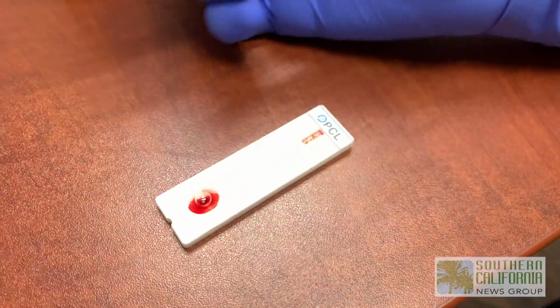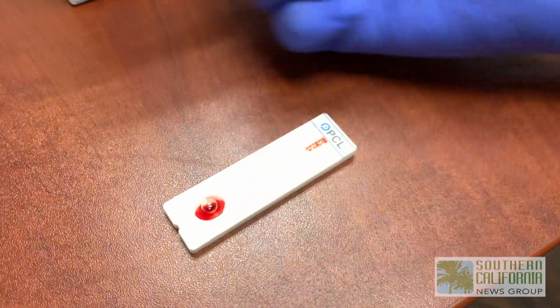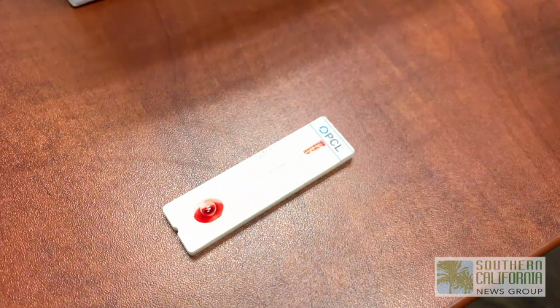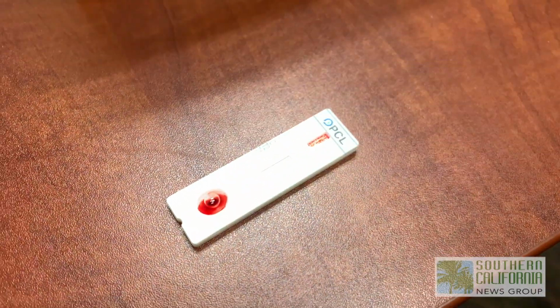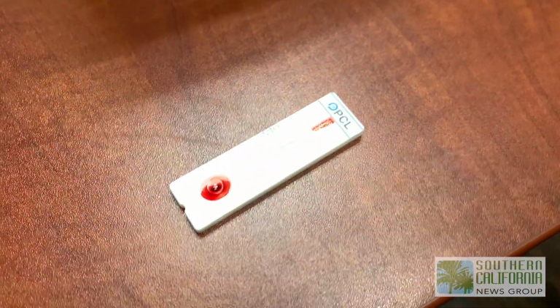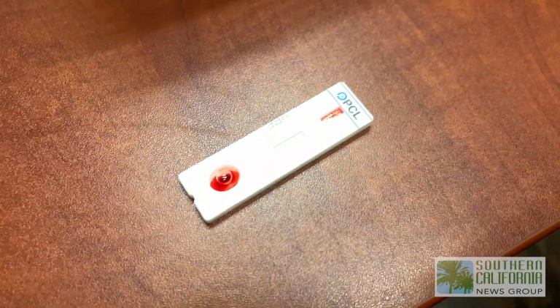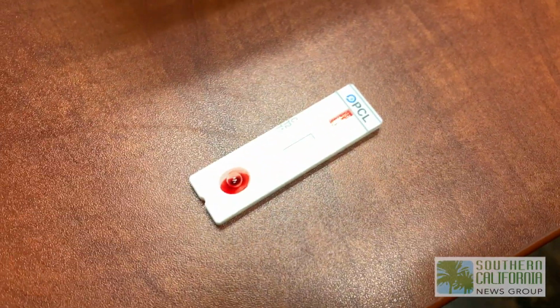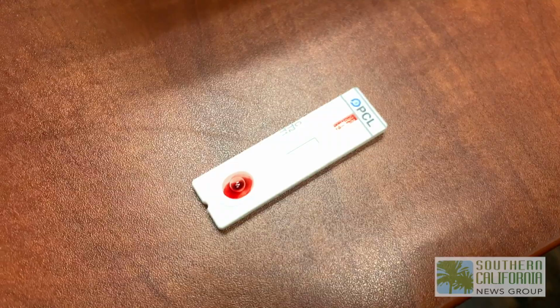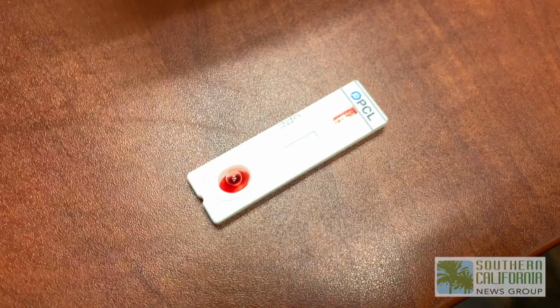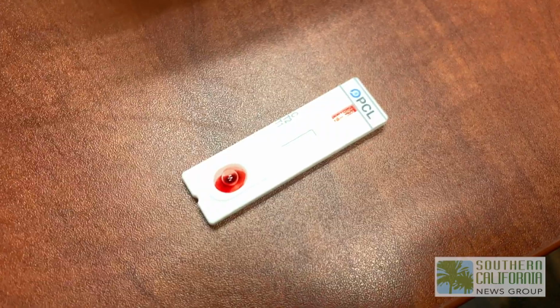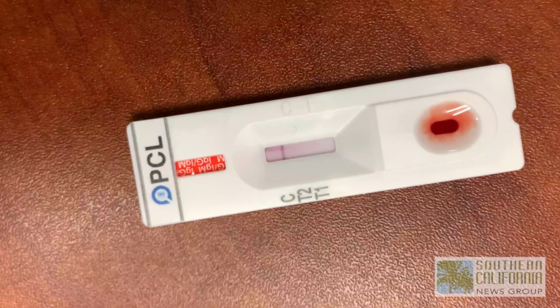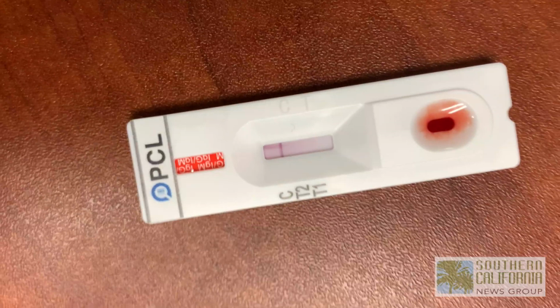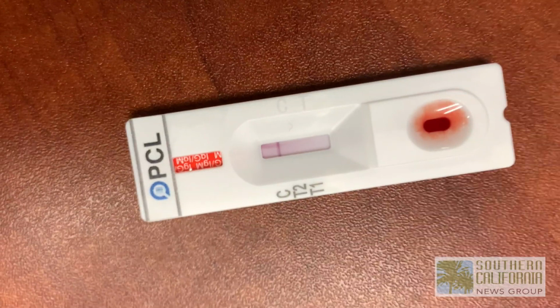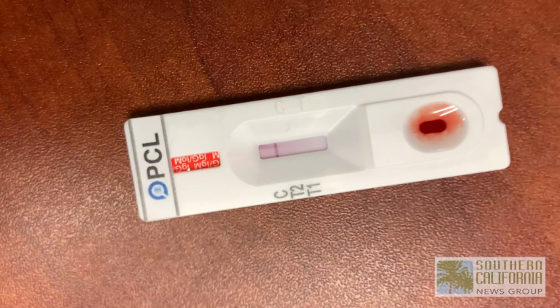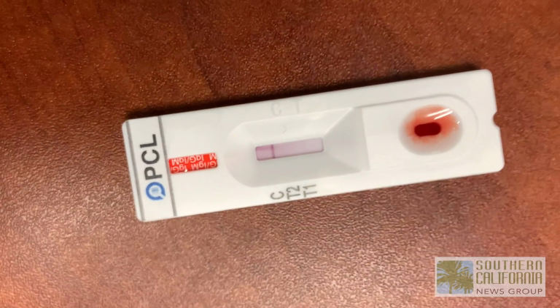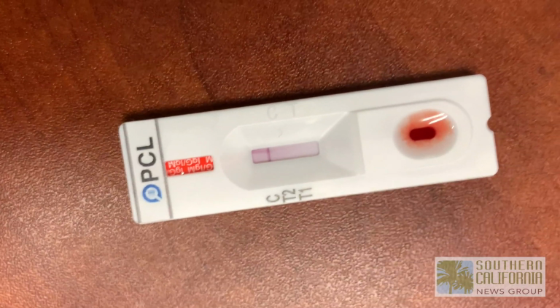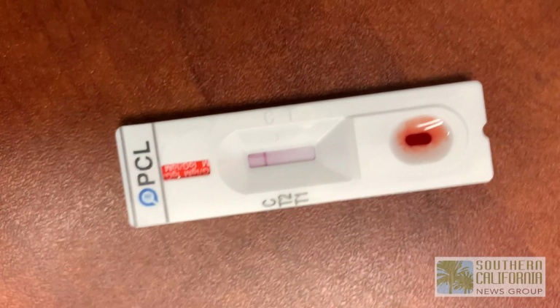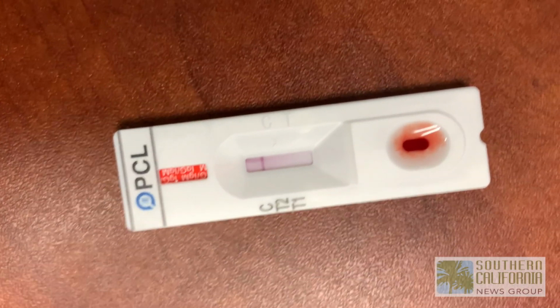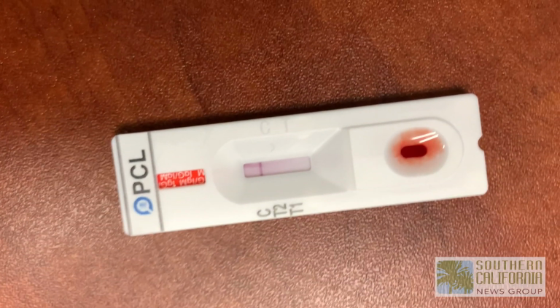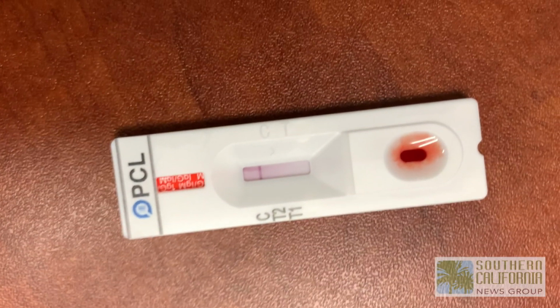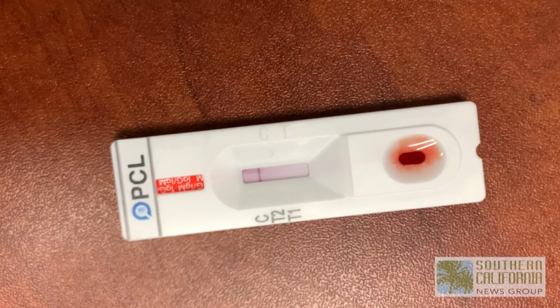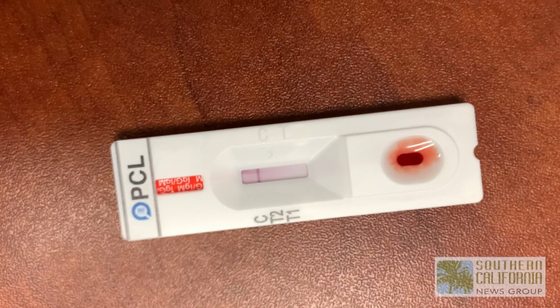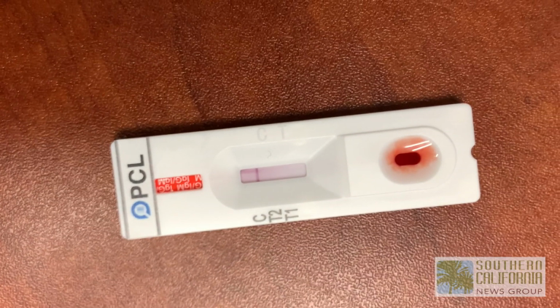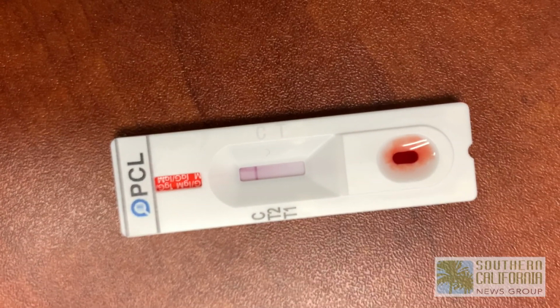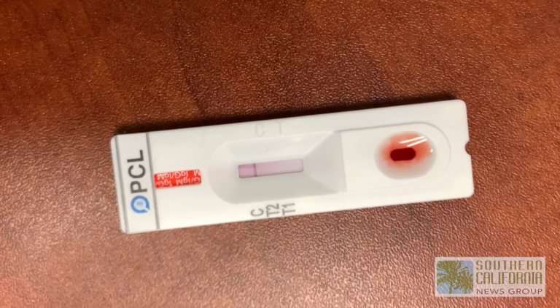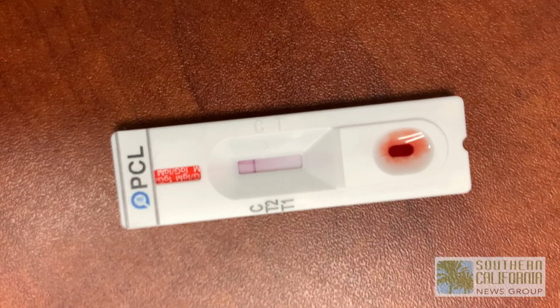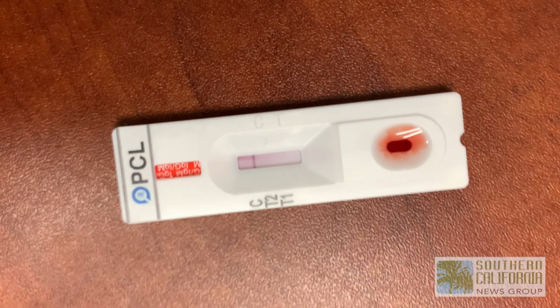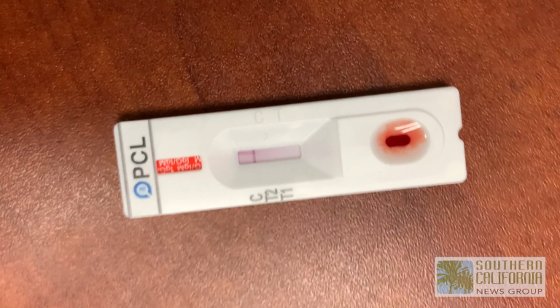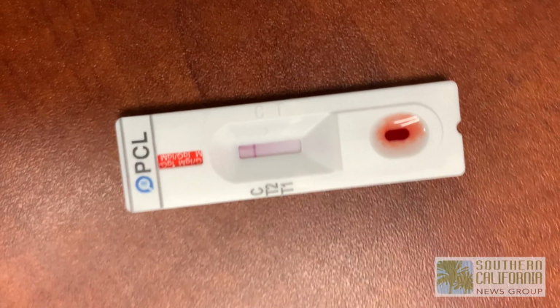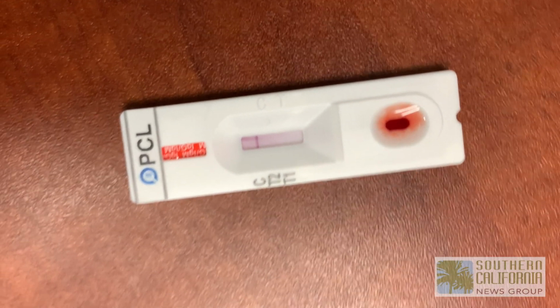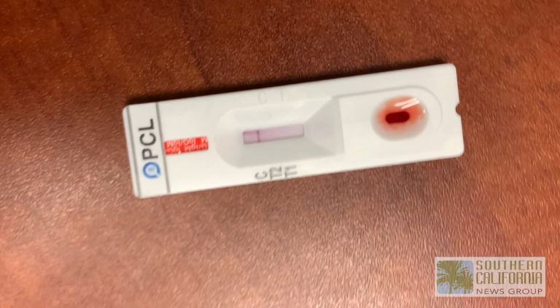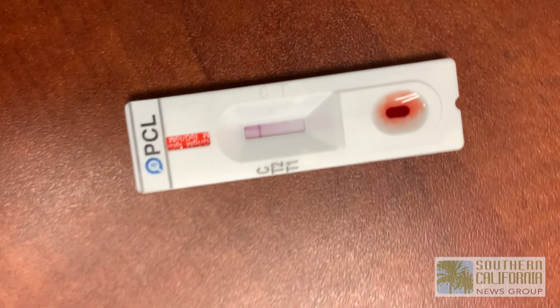If there's only one line, then that's negative. Two lines and three lines are positive.